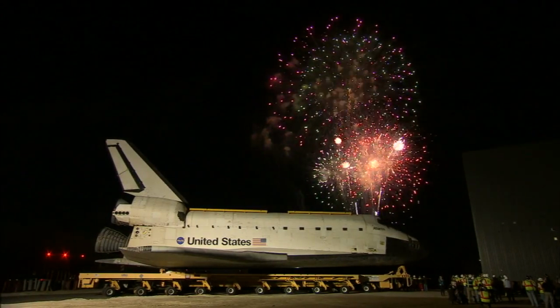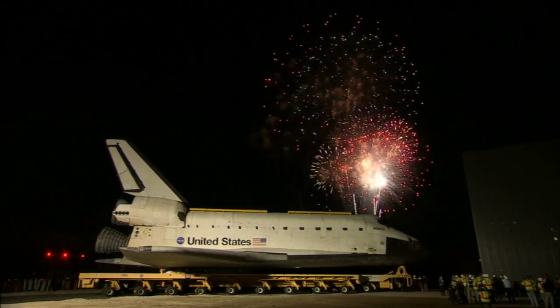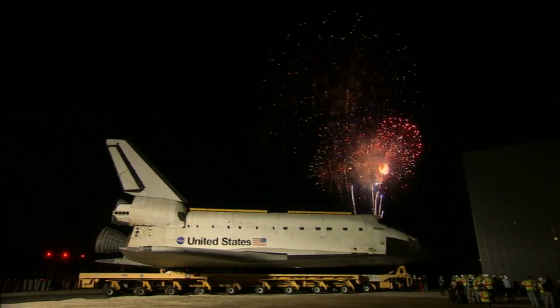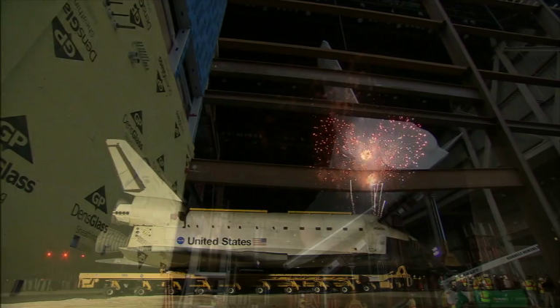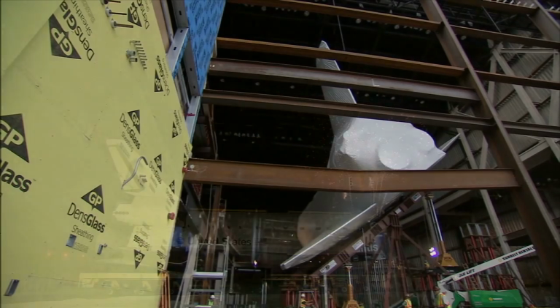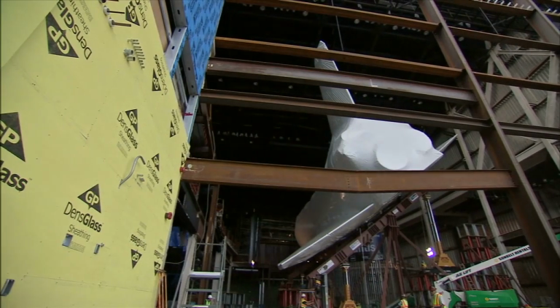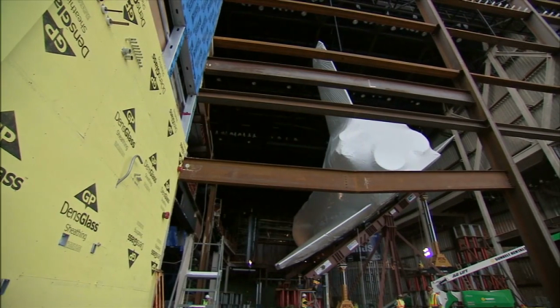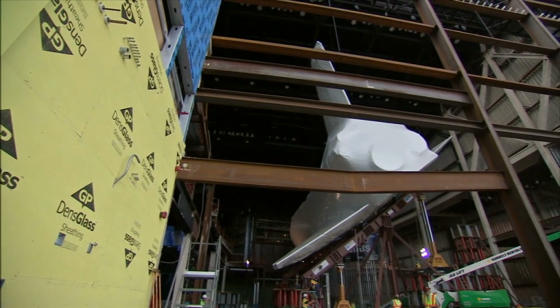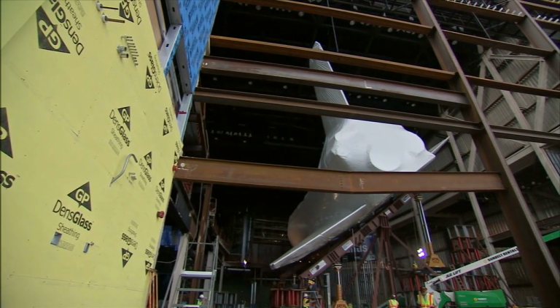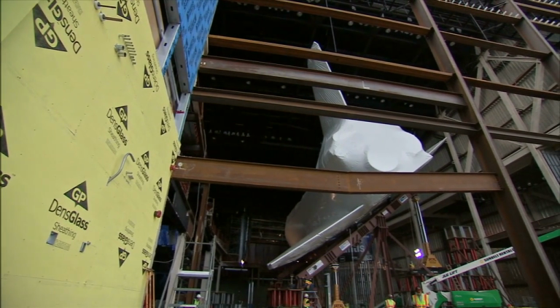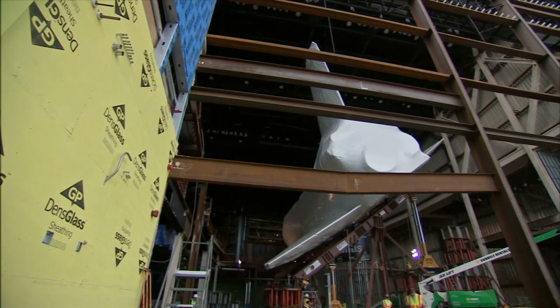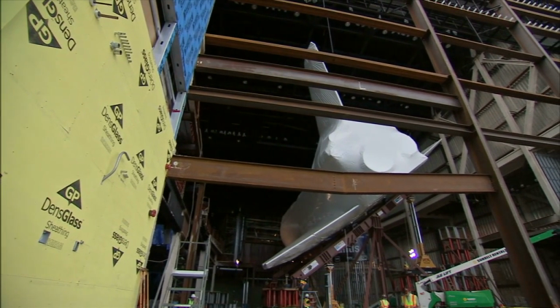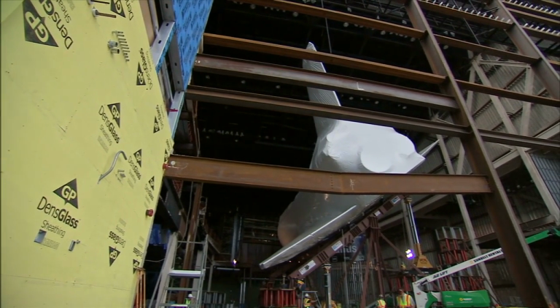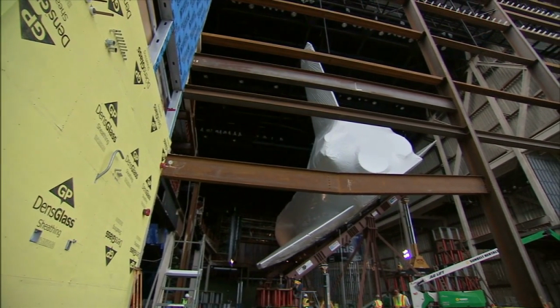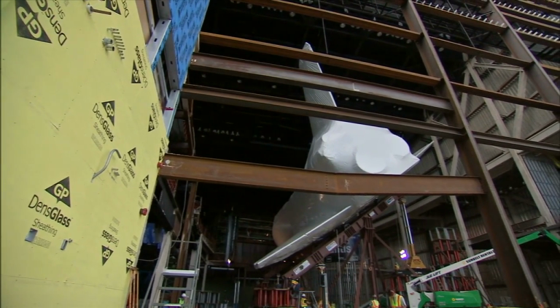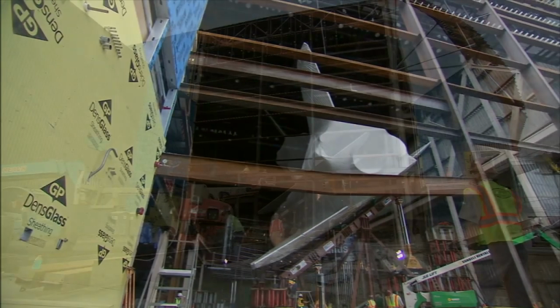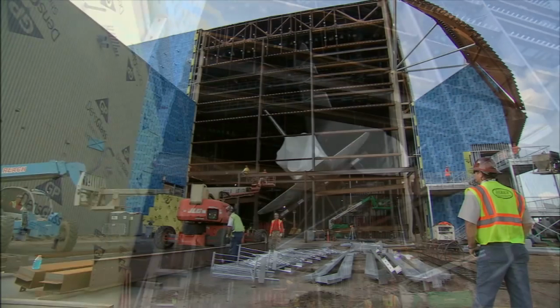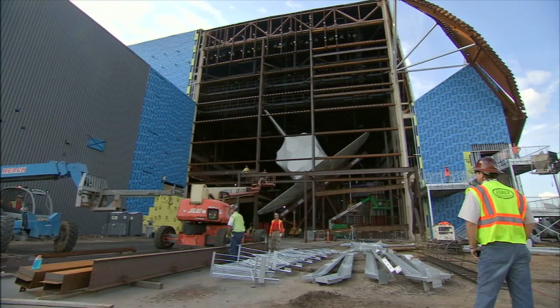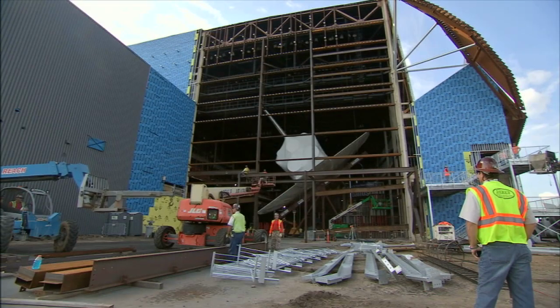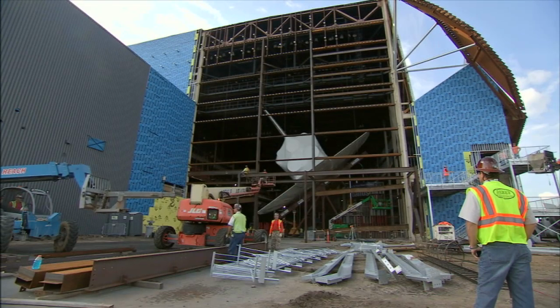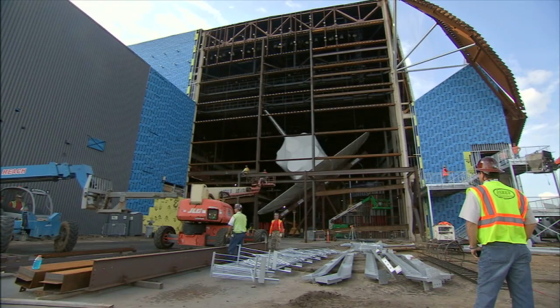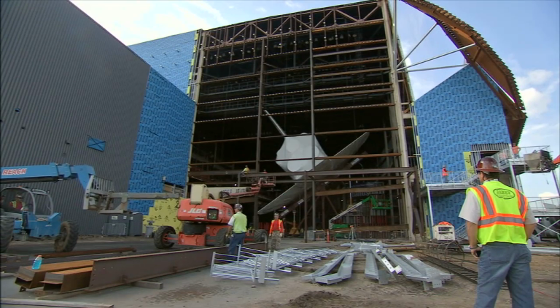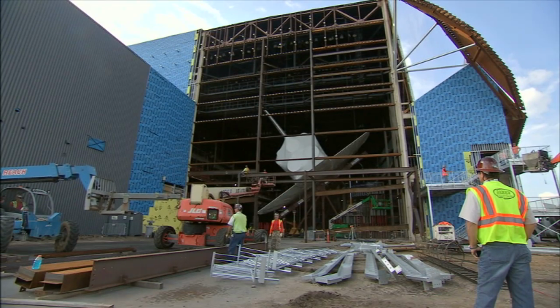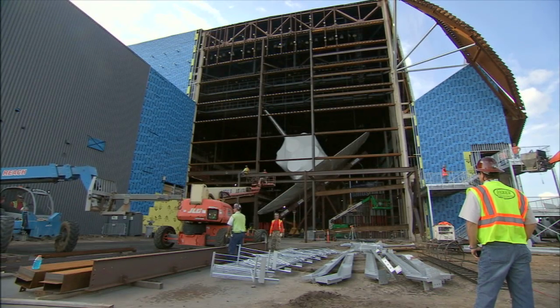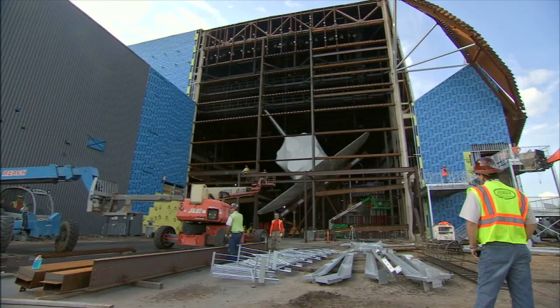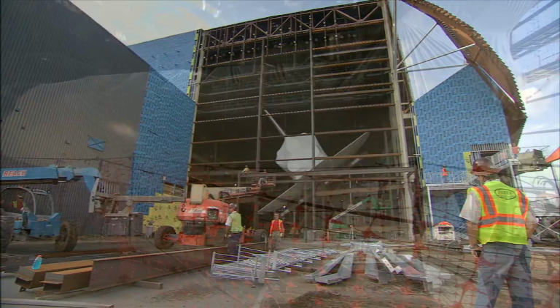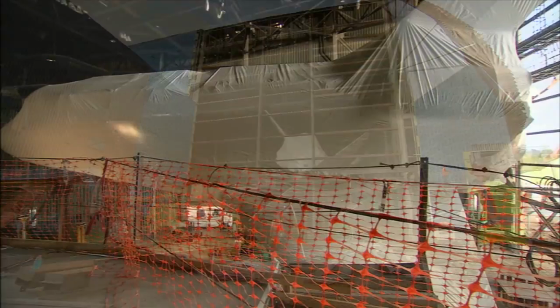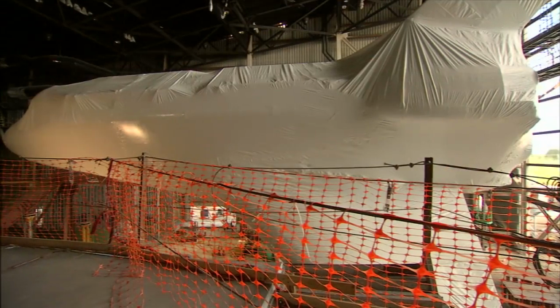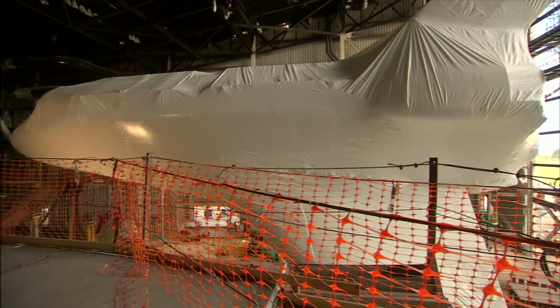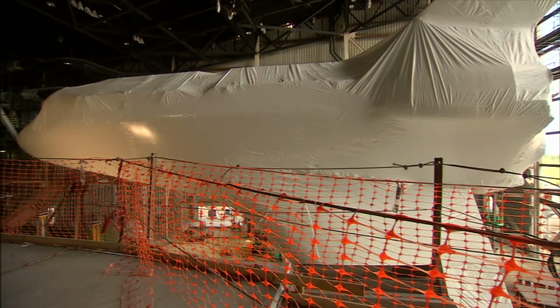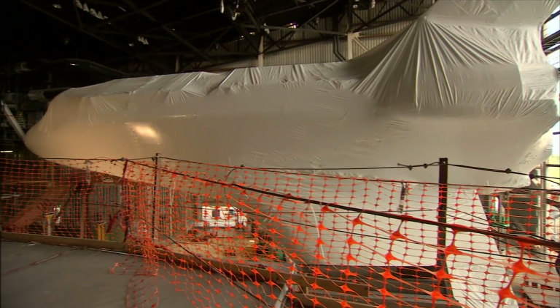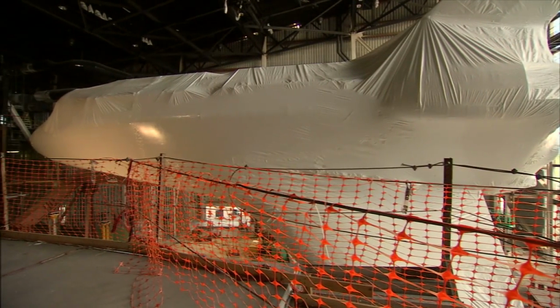In mid-November, Atlantis was raised 30 feet off the ground and rotated 43 degrees to be displayed as if it were in space.